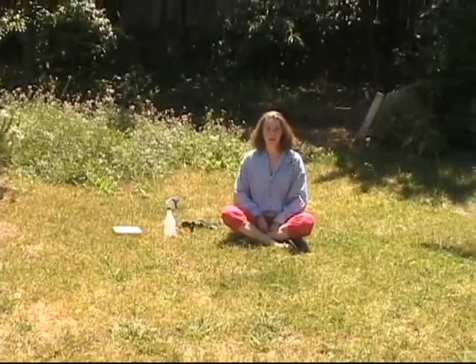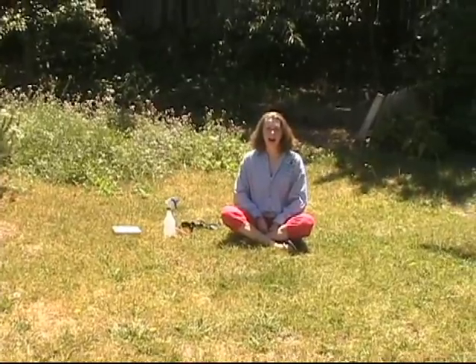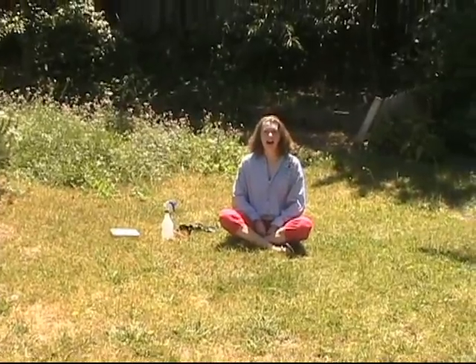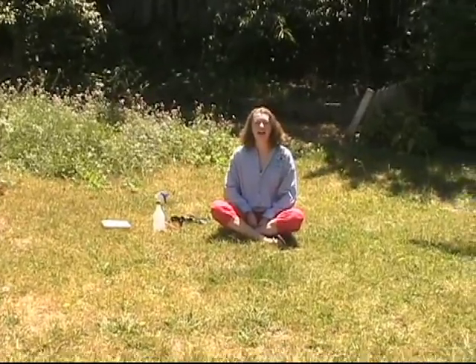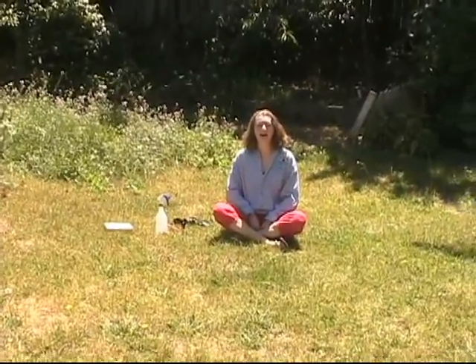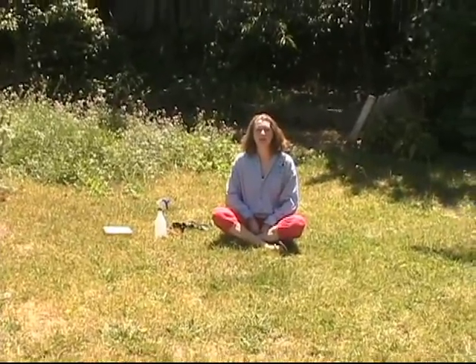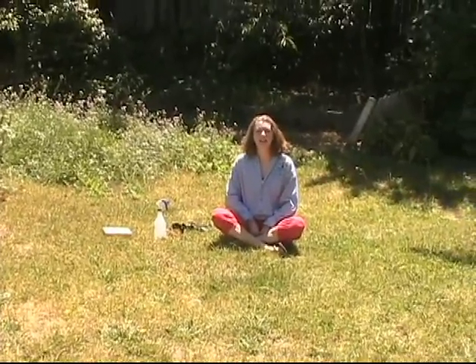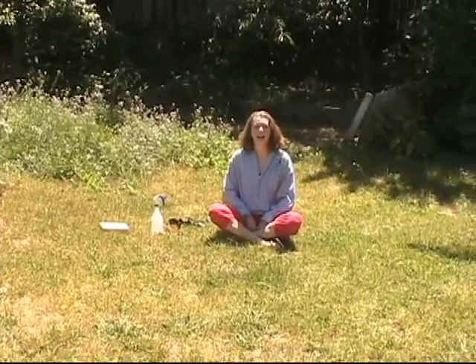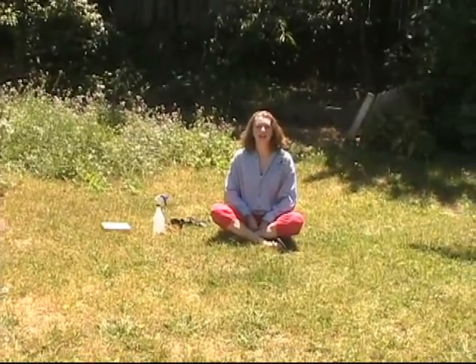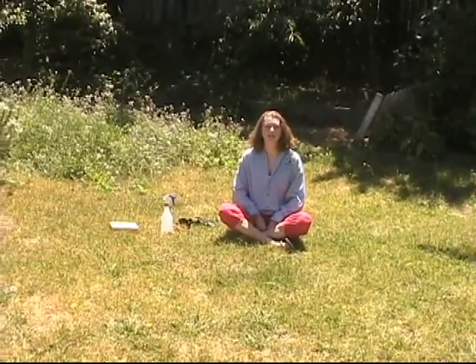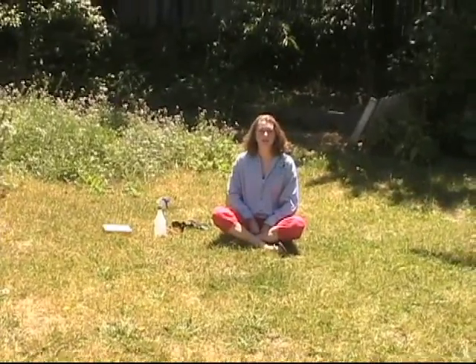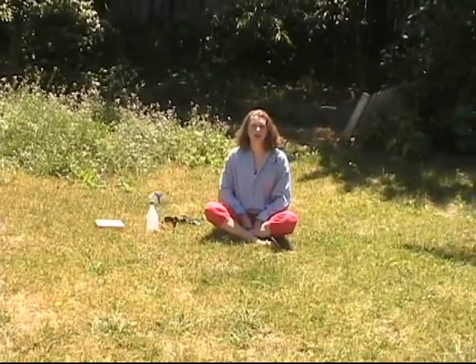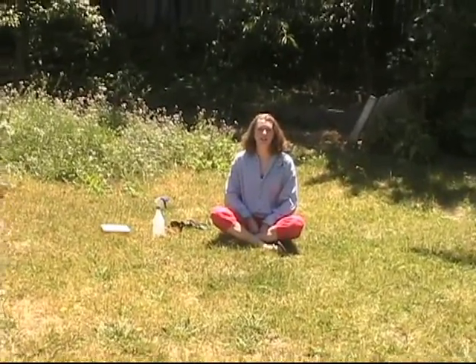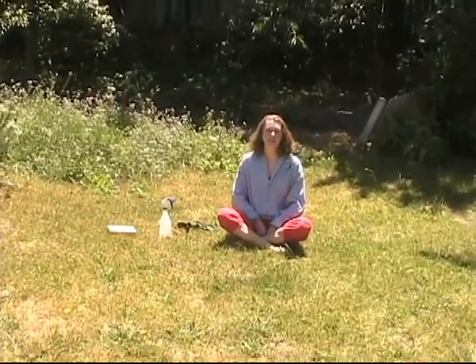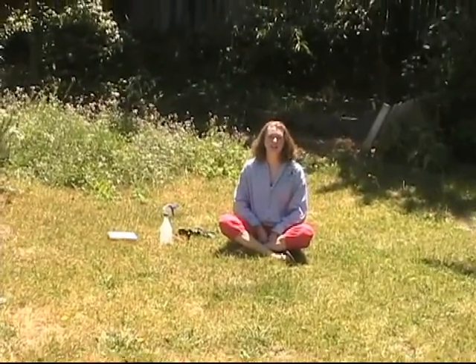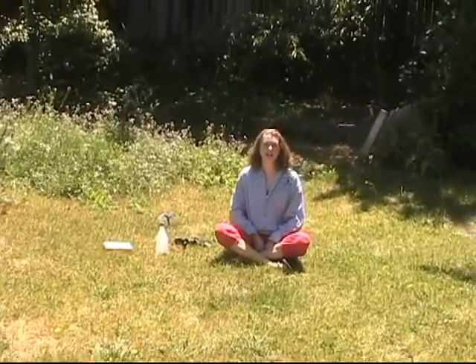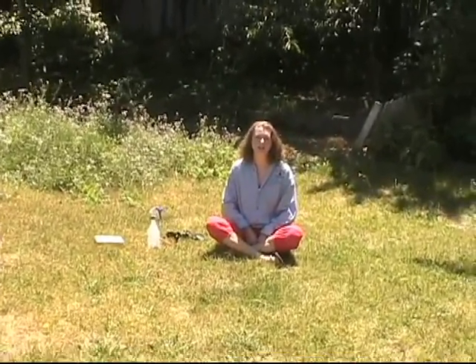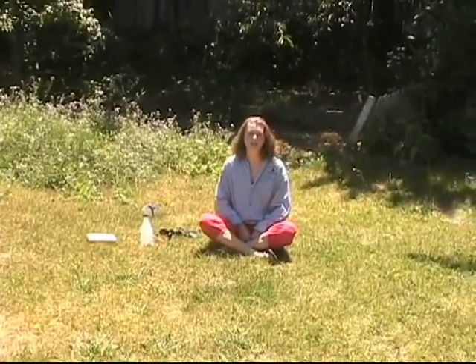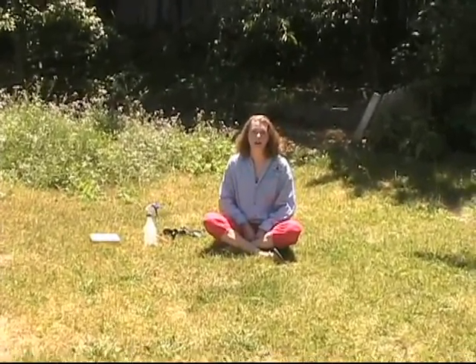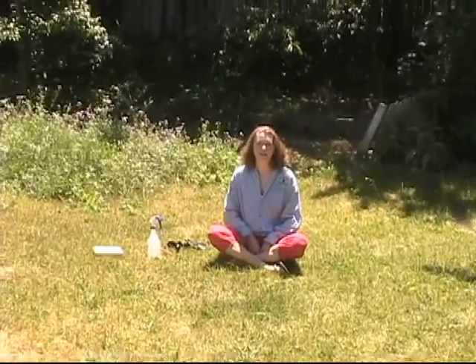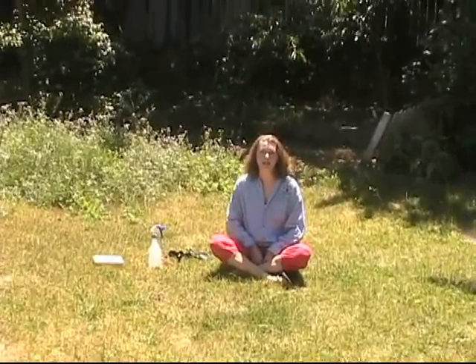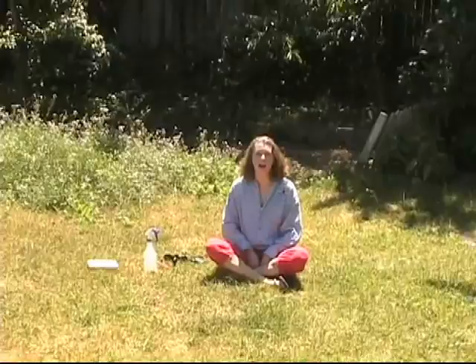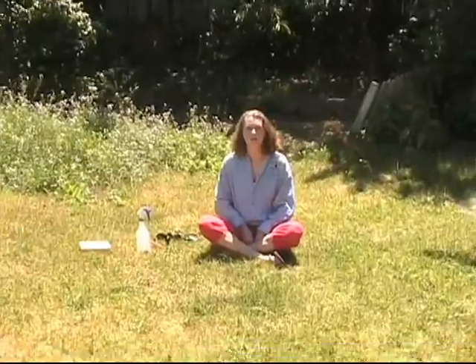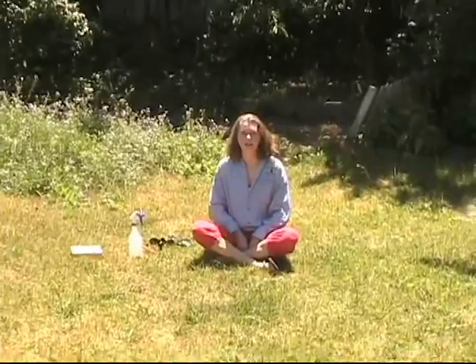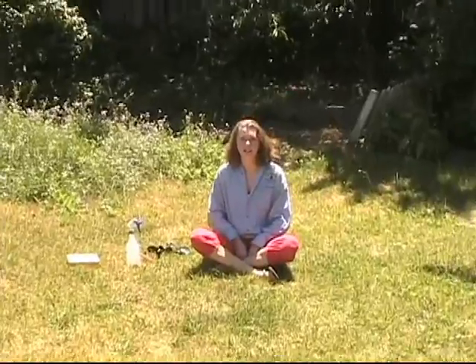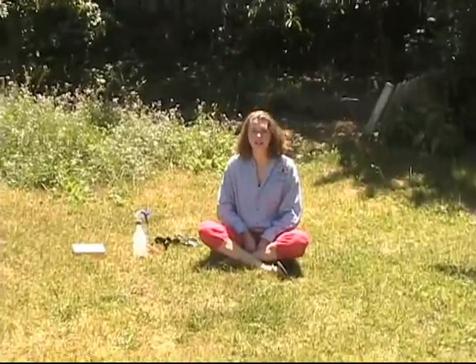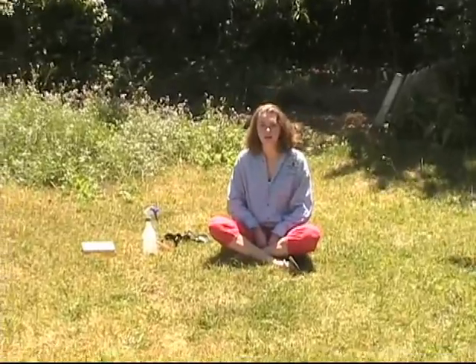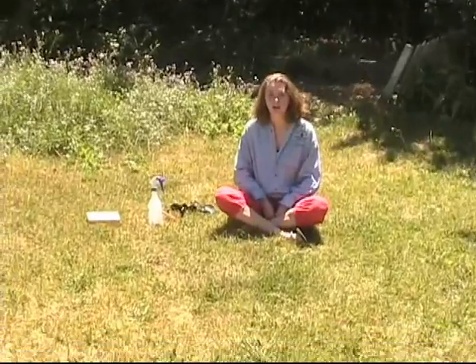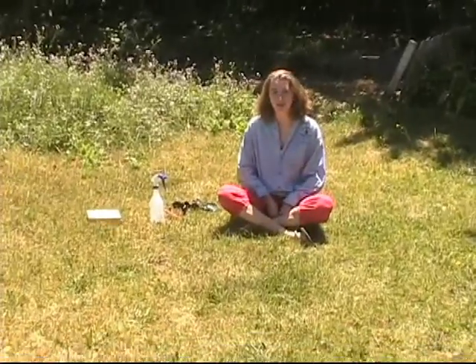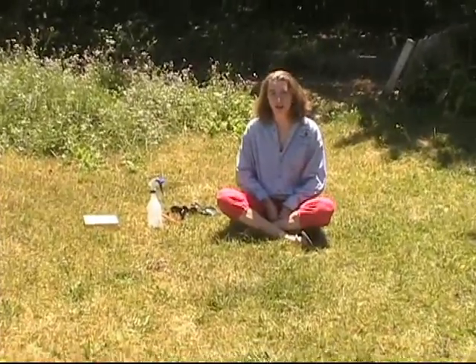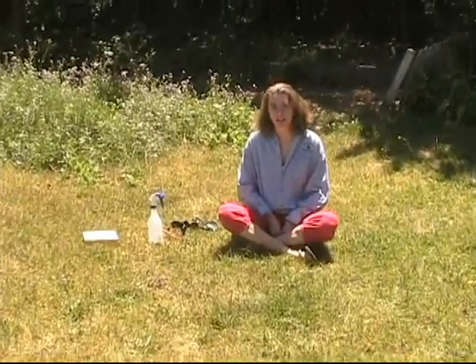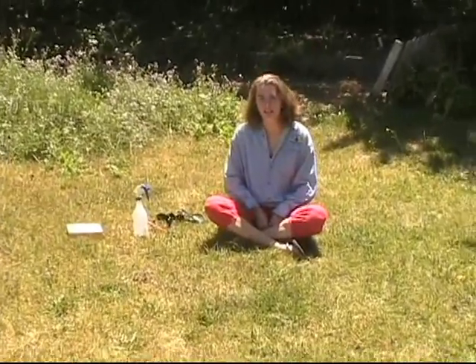Hi, I'm Pauline Allen of the Rahus Institute and Solar Schoolhouse. I'm here to teach you about solar etching.